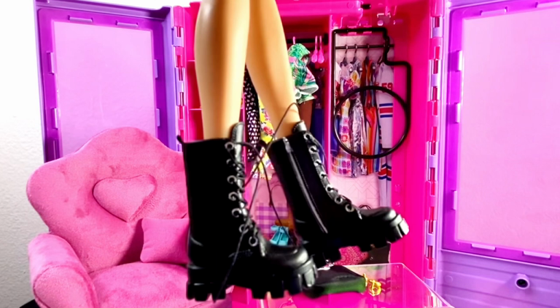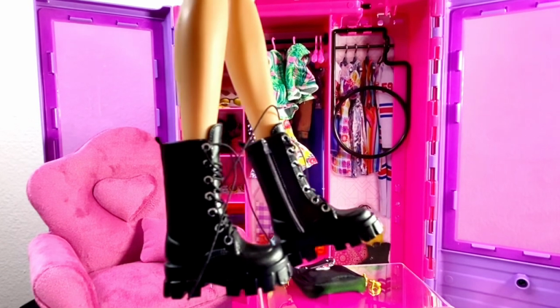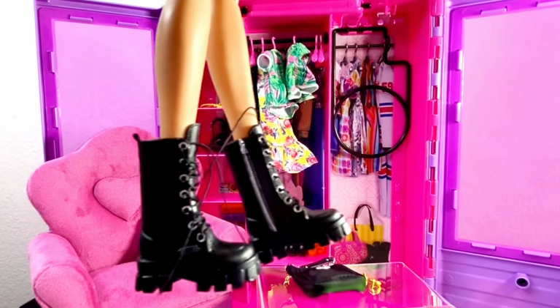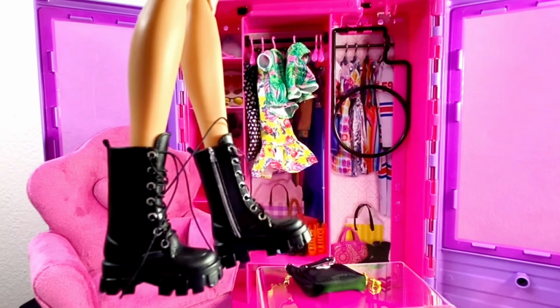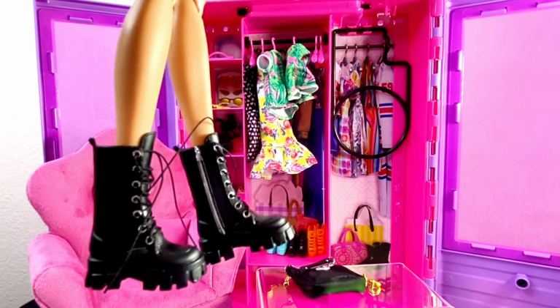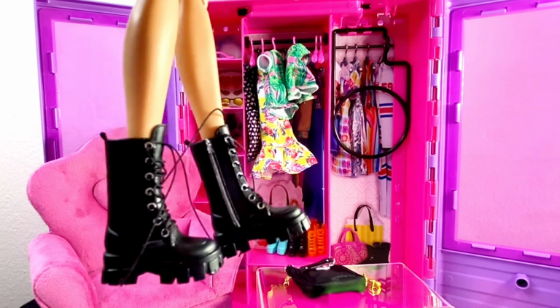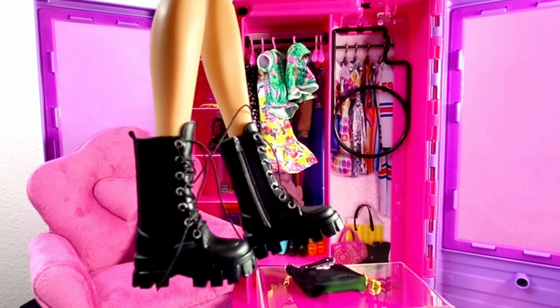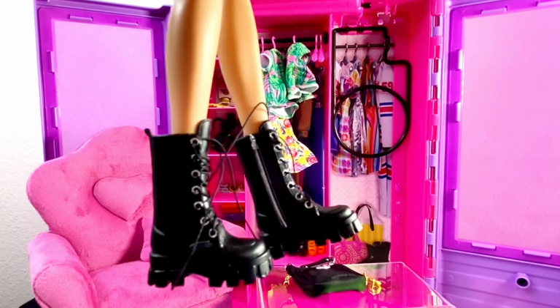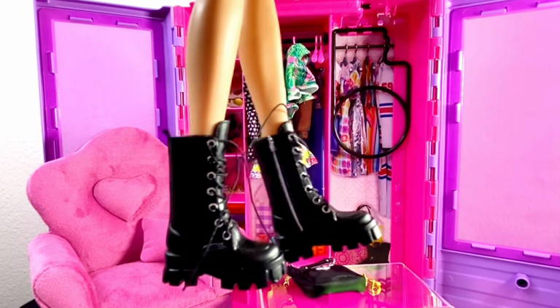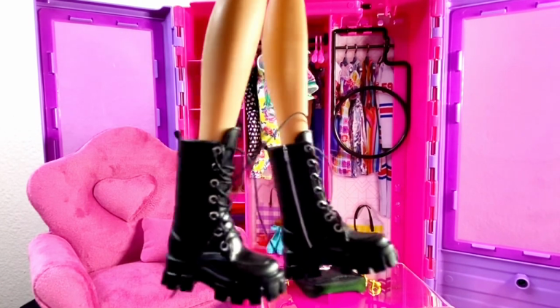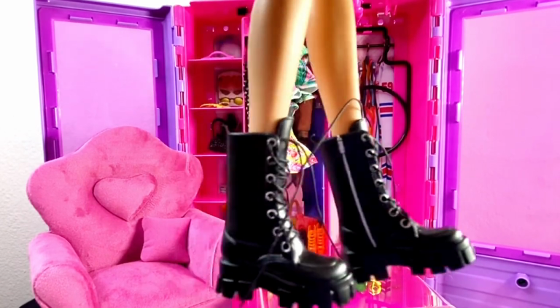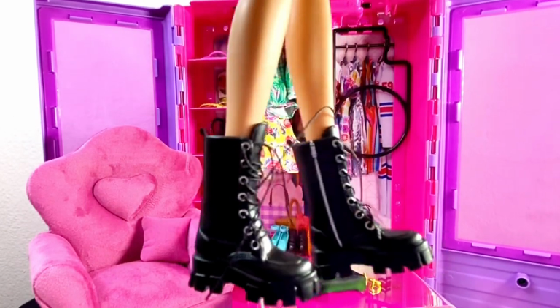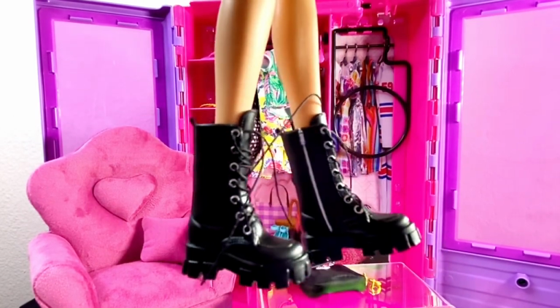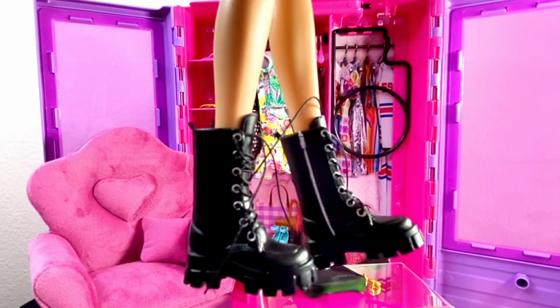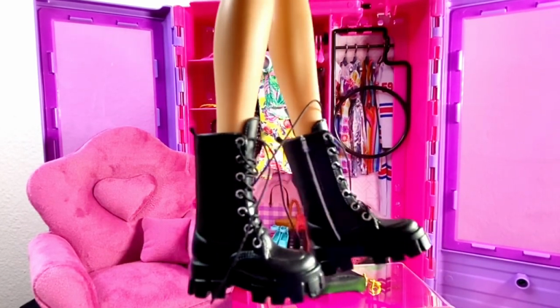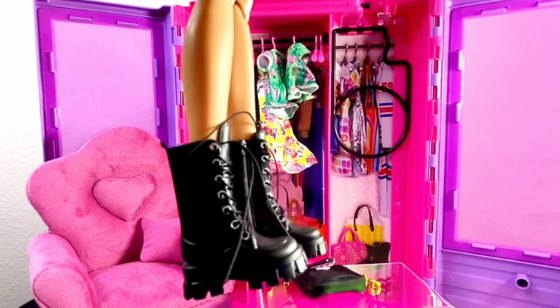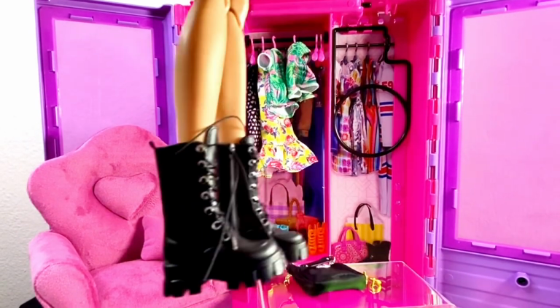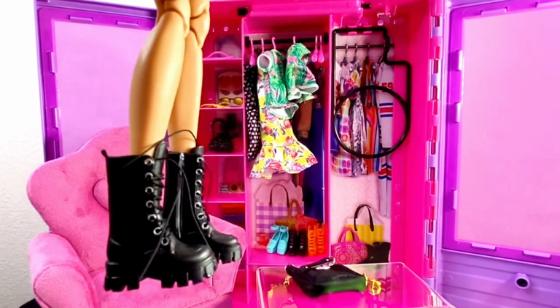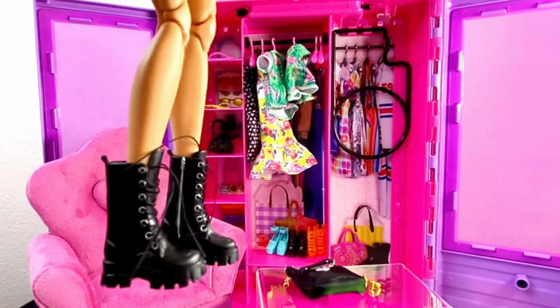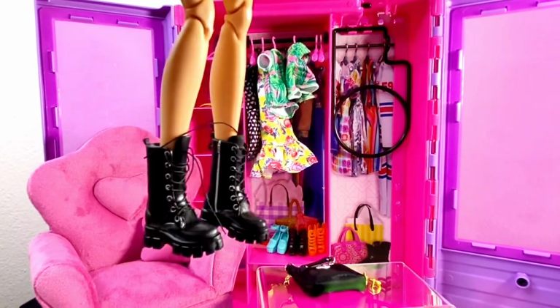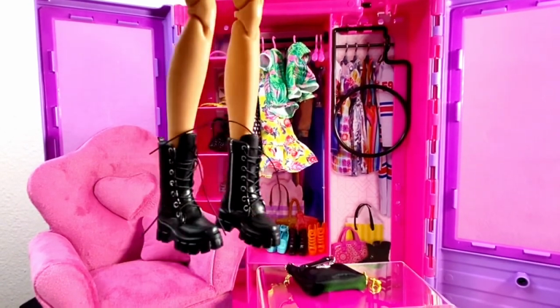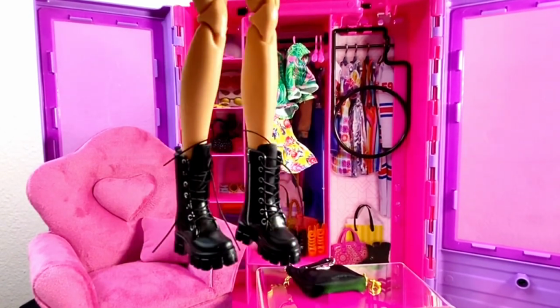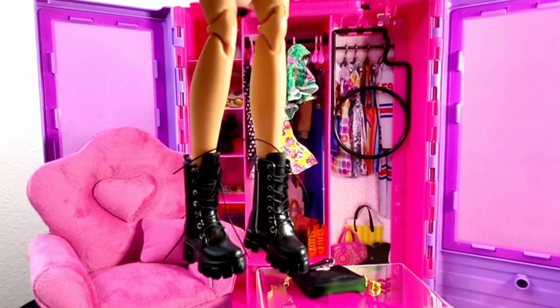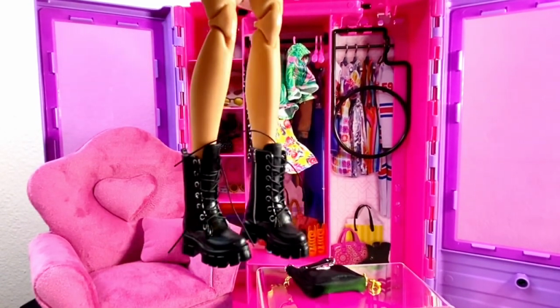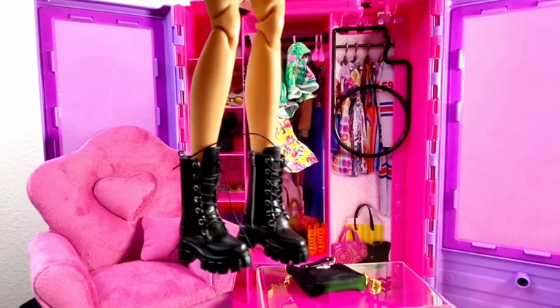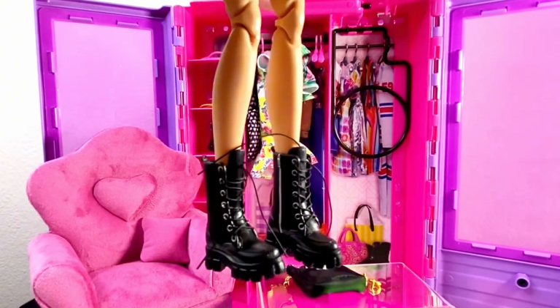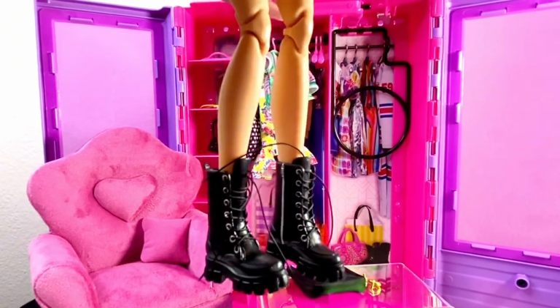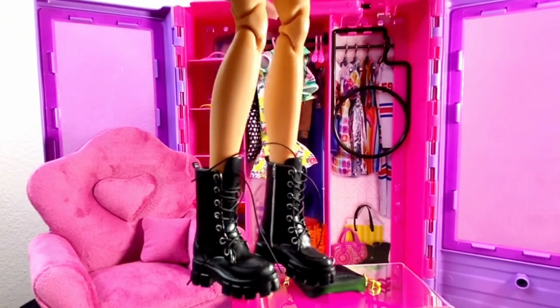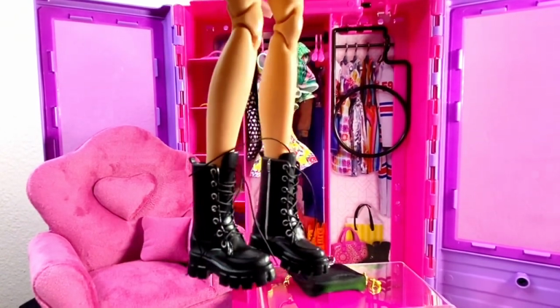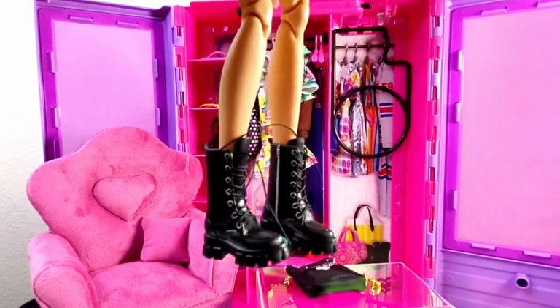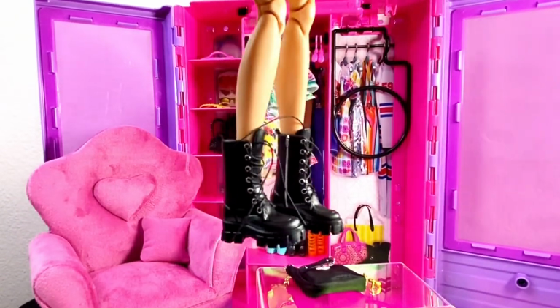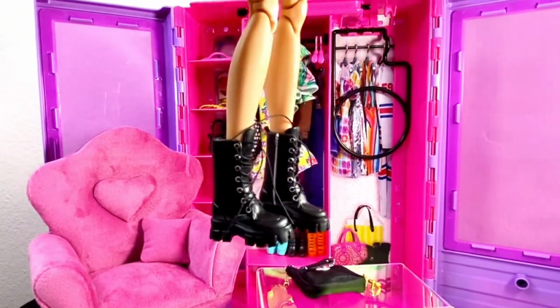Here is how the boots look on my classic Made to Move Barbie doll, and it looks really good.